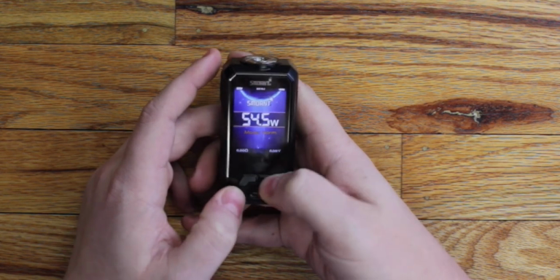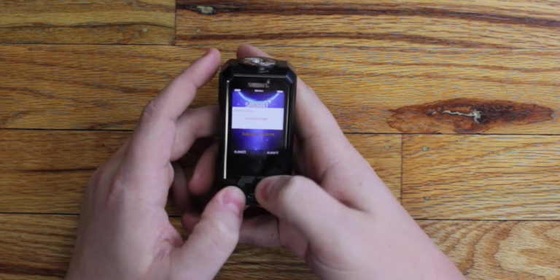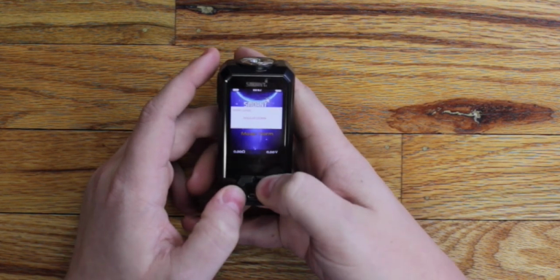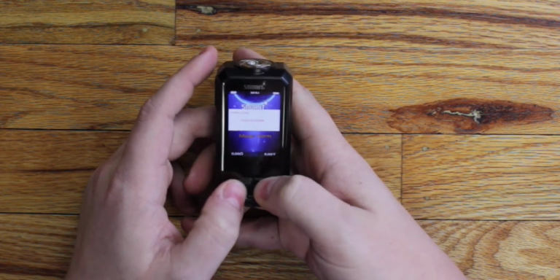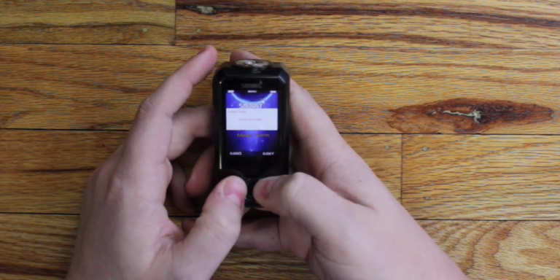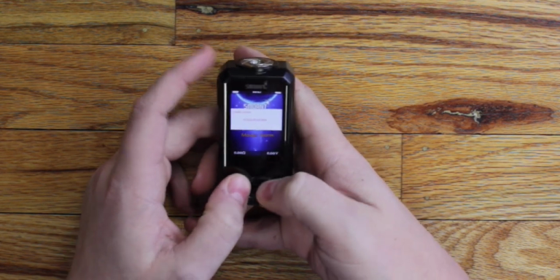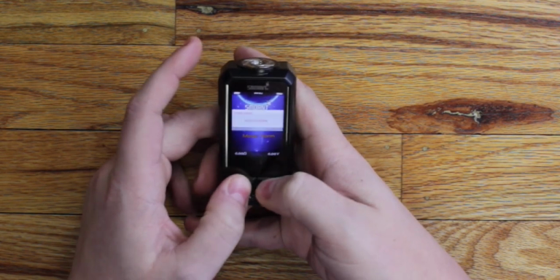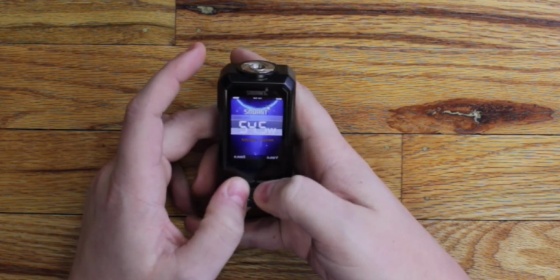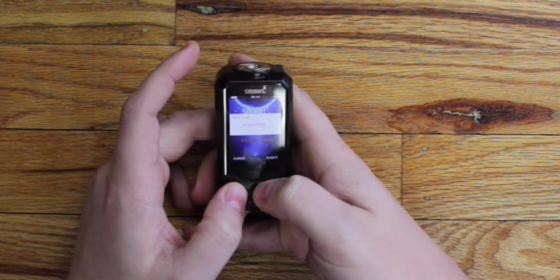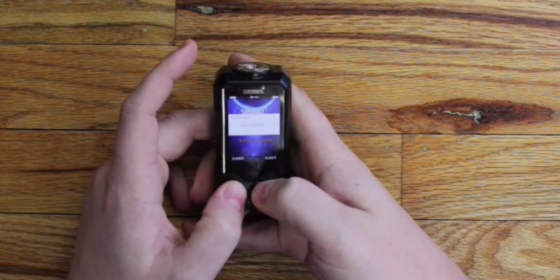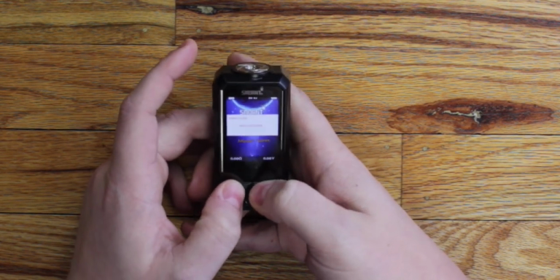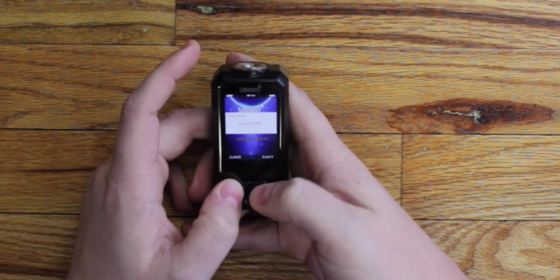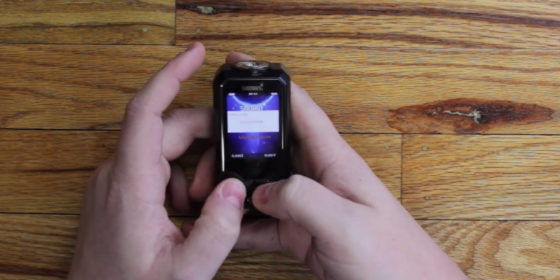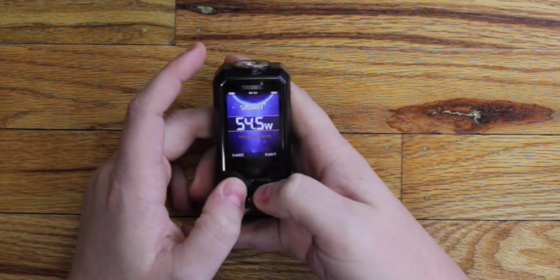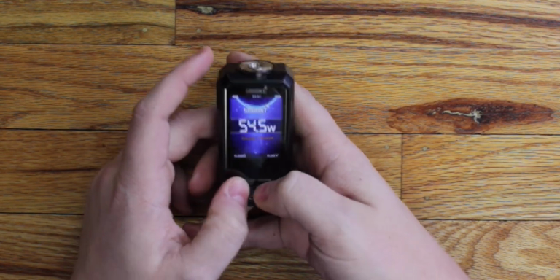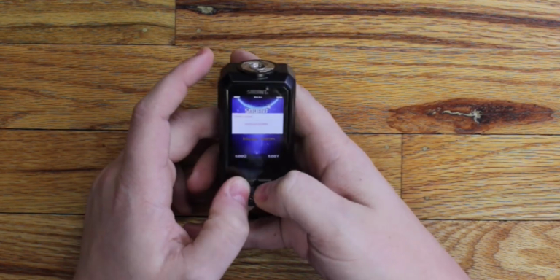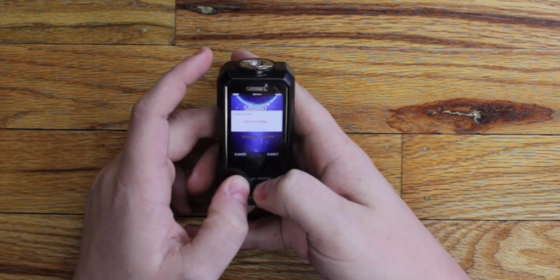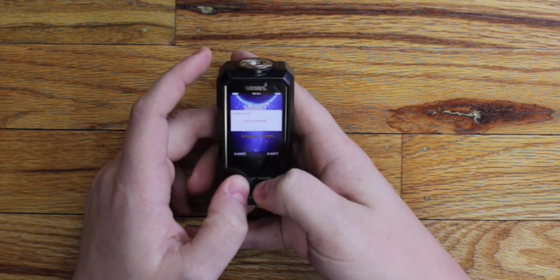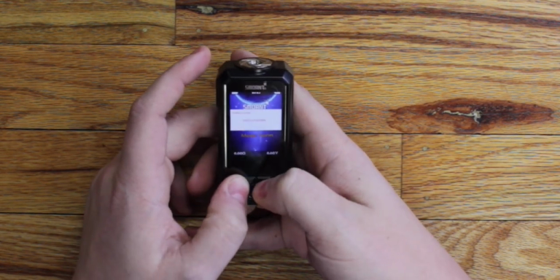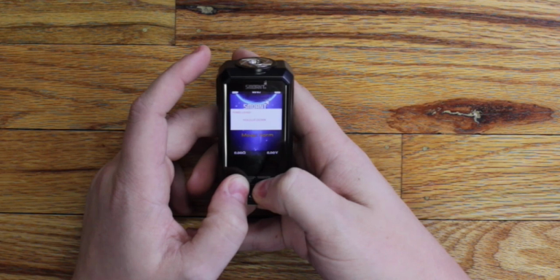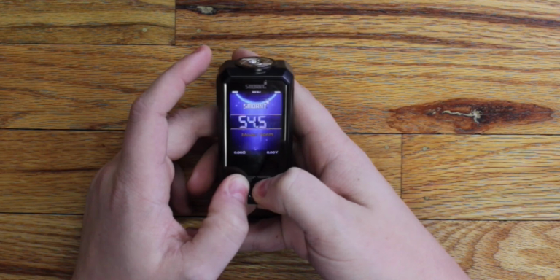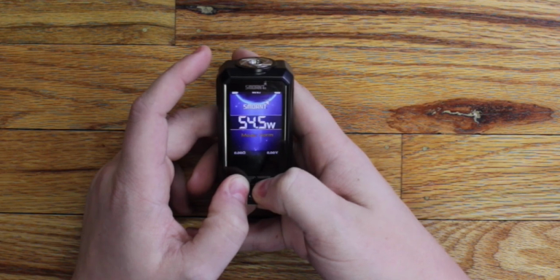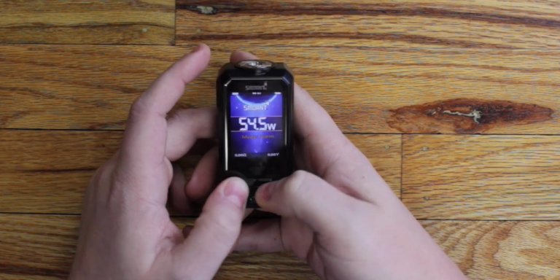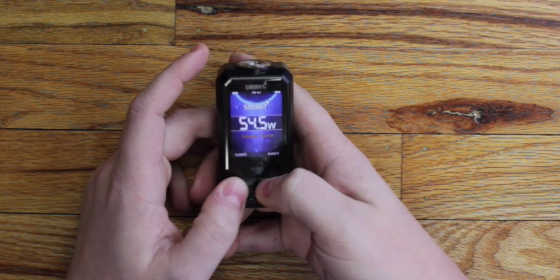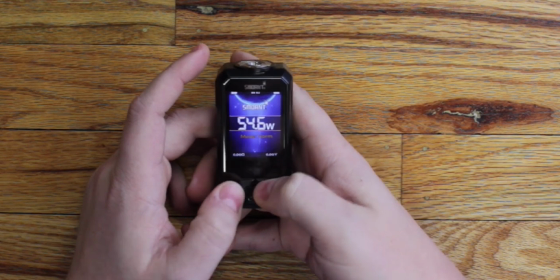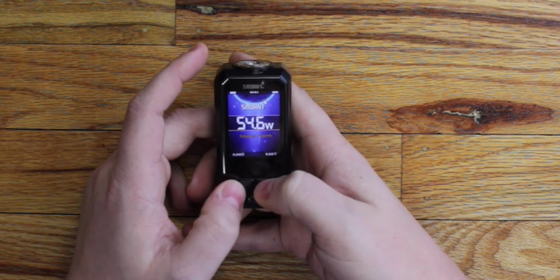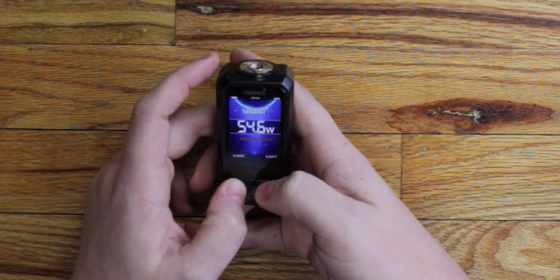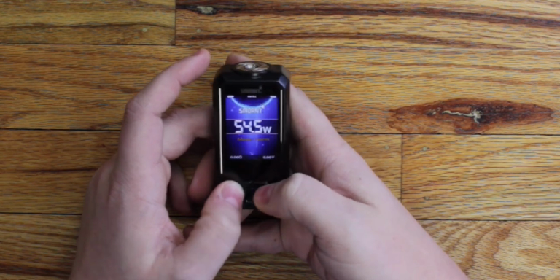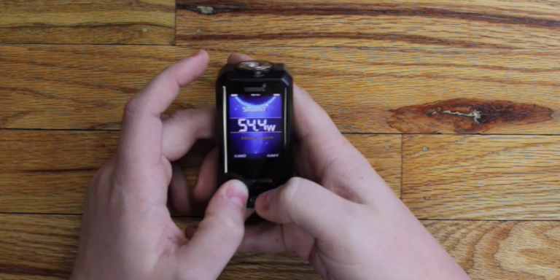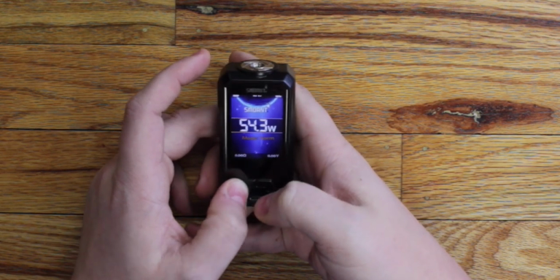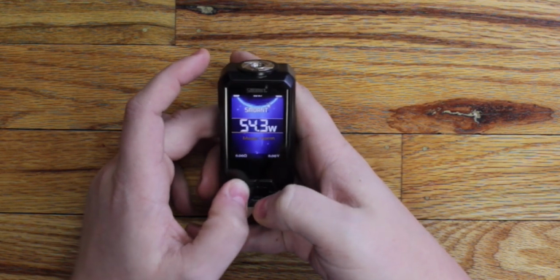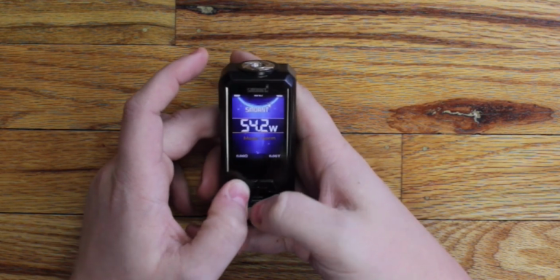Hold both buttons — power locked so you can't adjust. Hold both again — power unlocked so you can adjust.